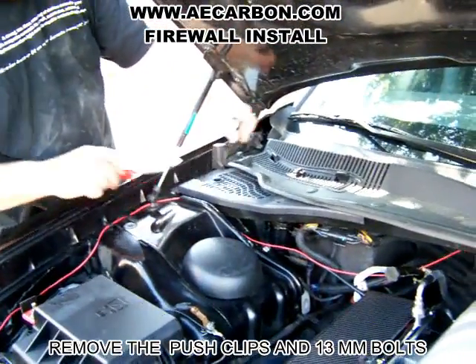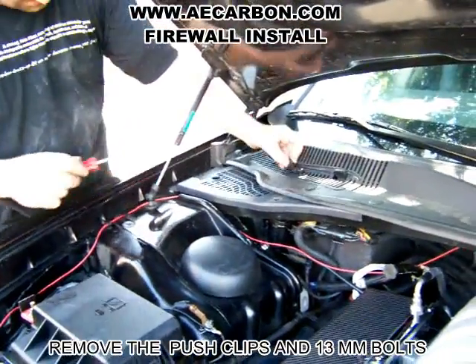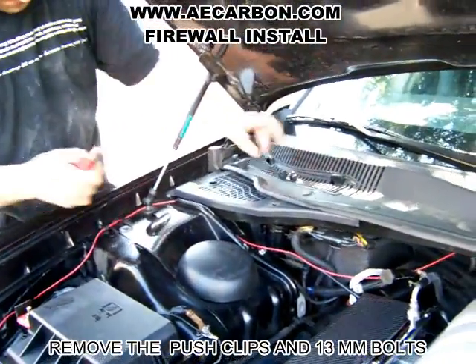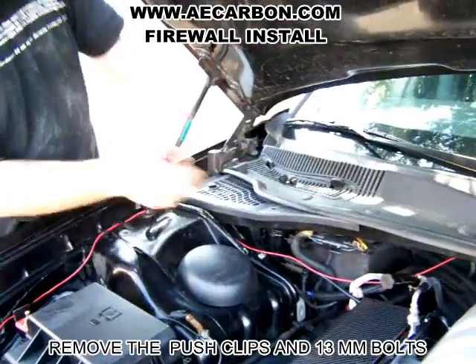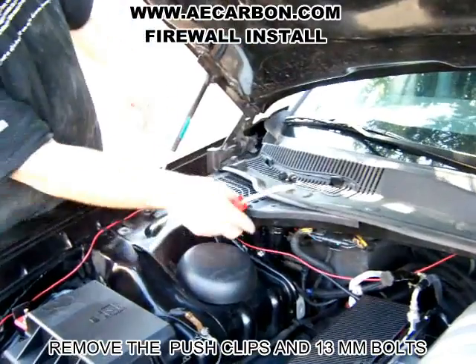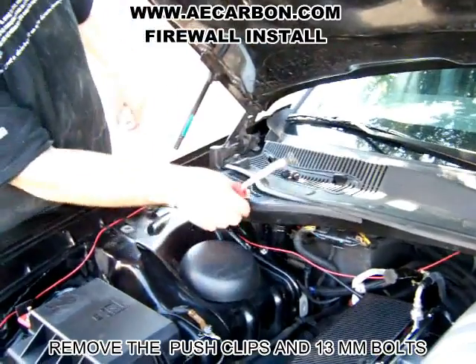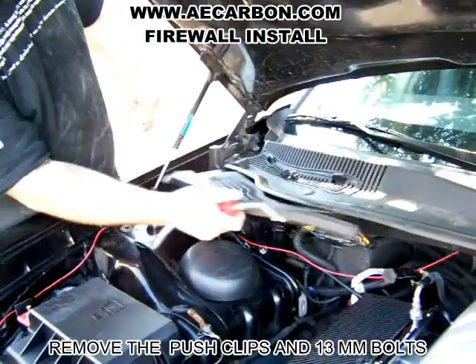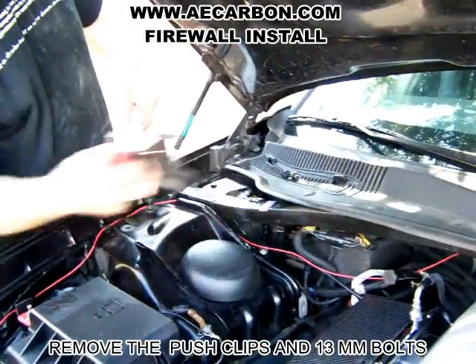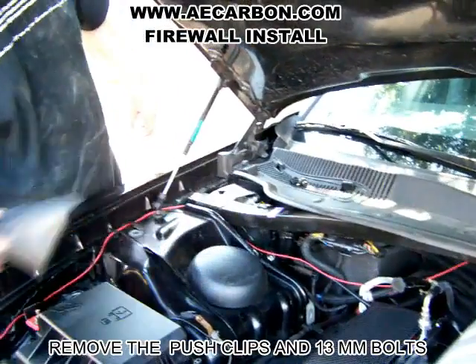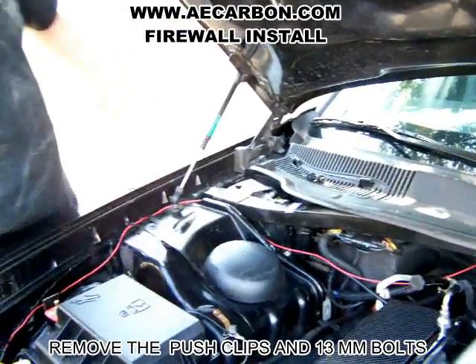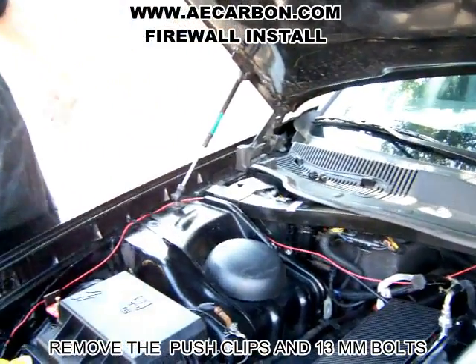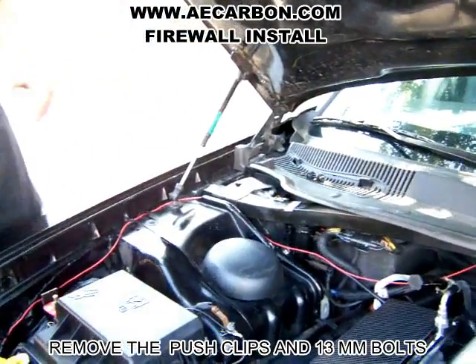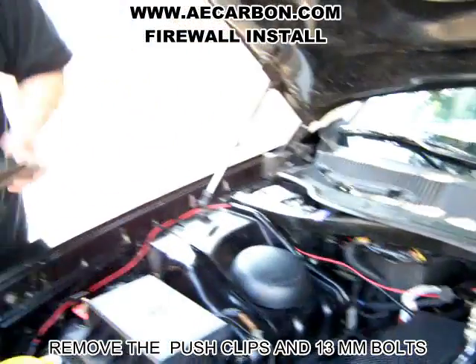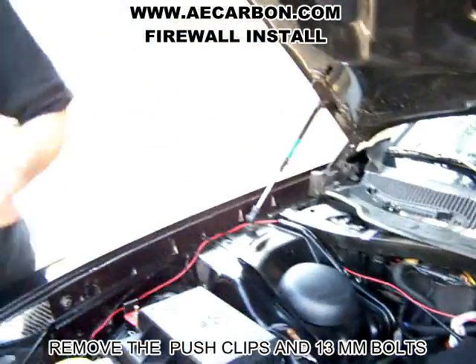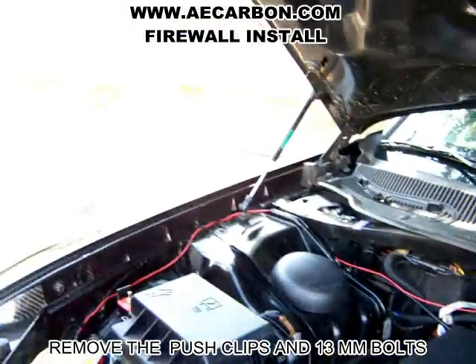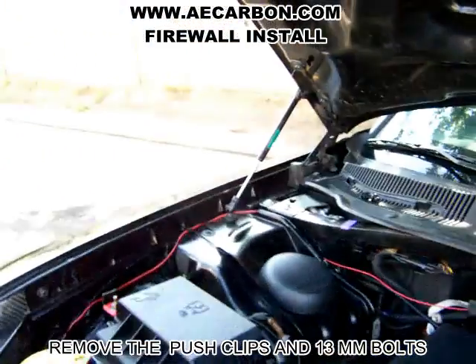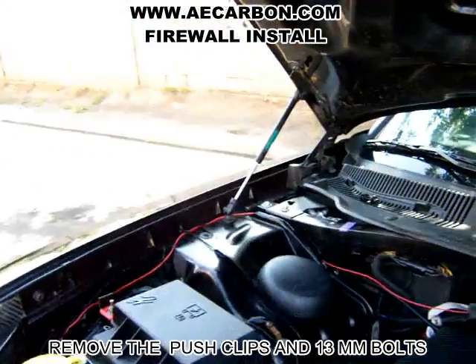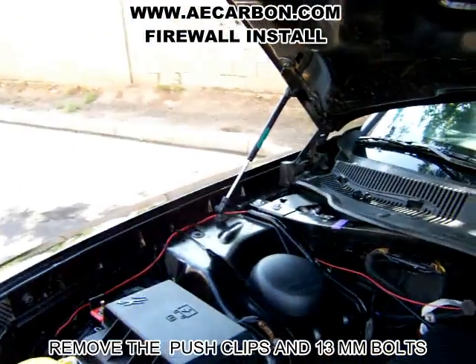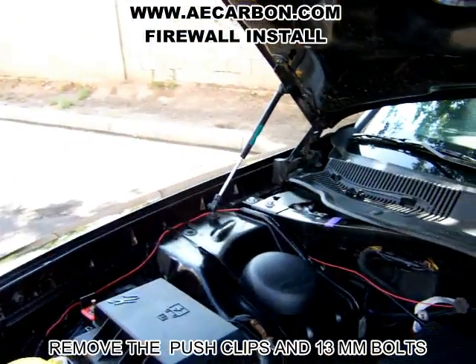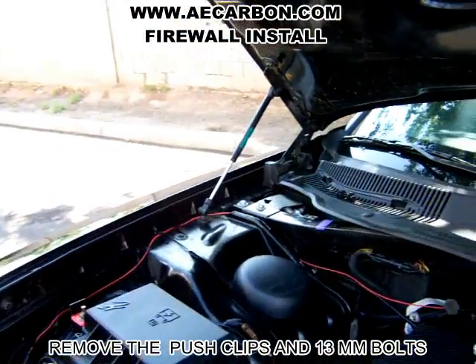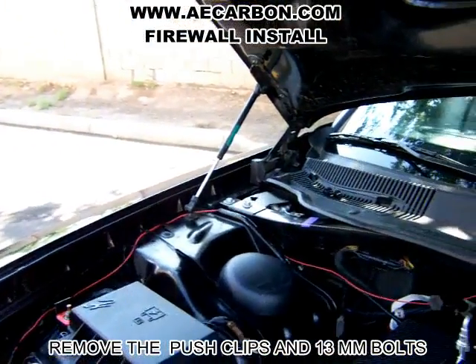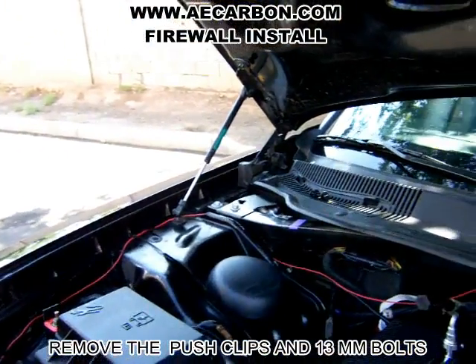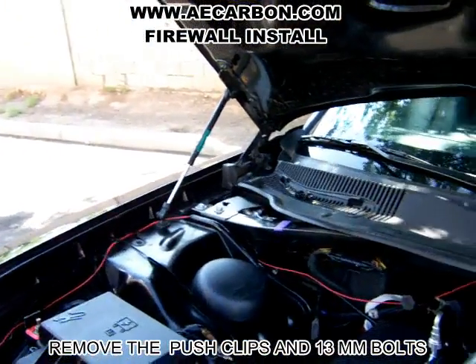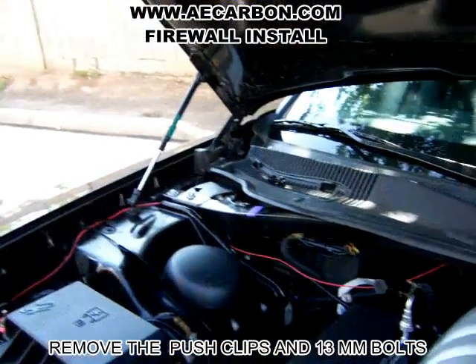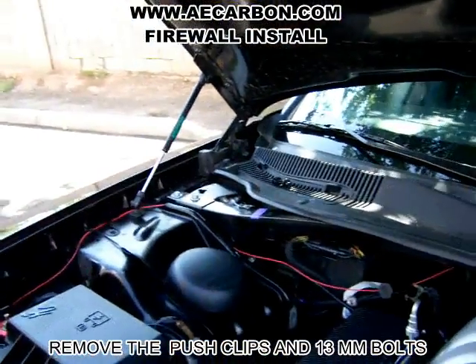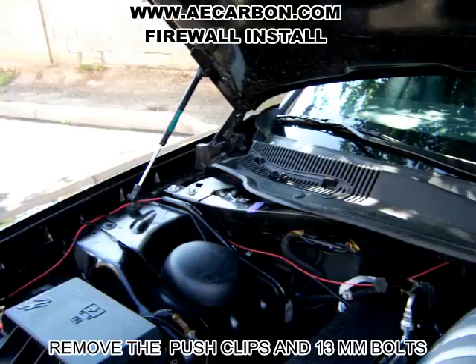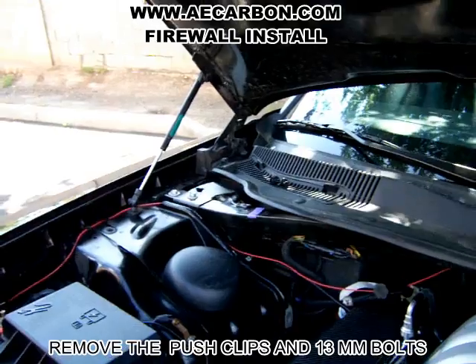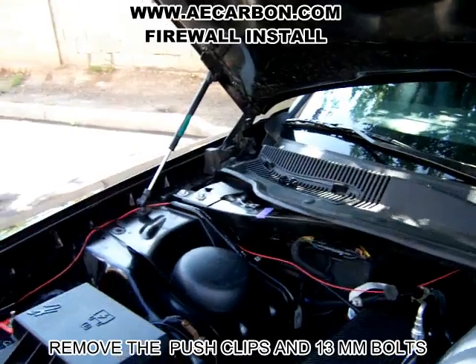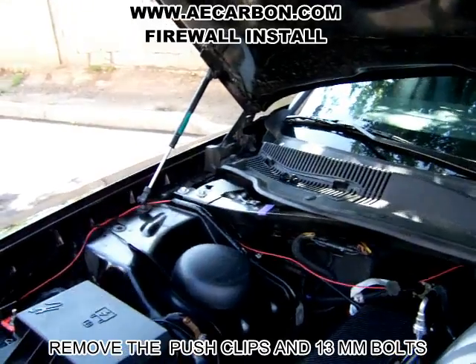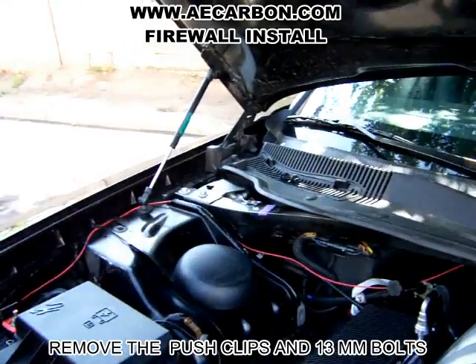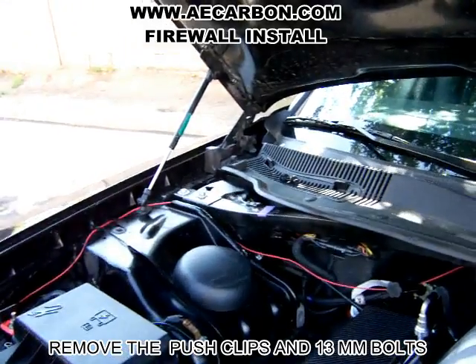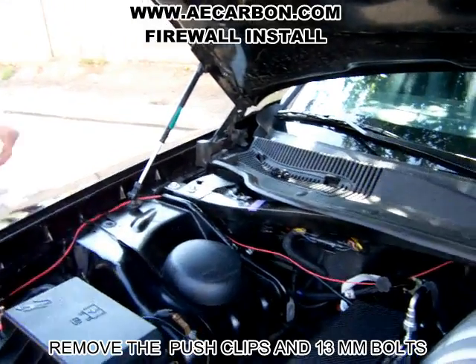There are two clips here for the ECU cover. We just have a little dolly over here we set everything on.